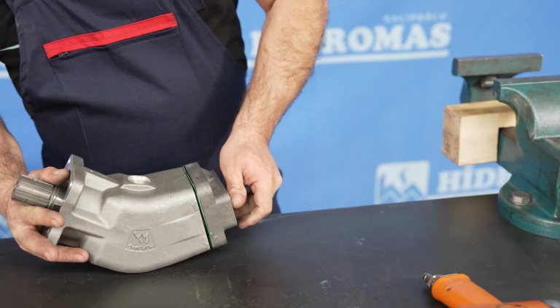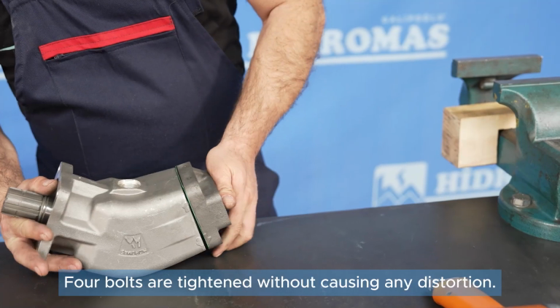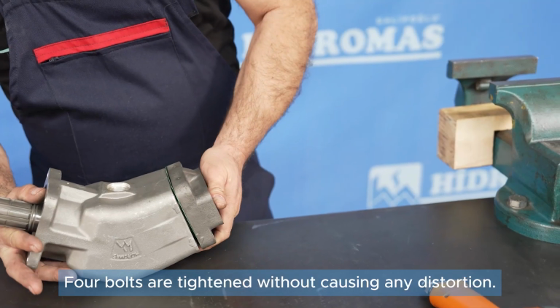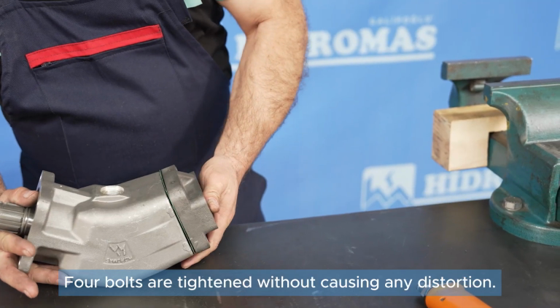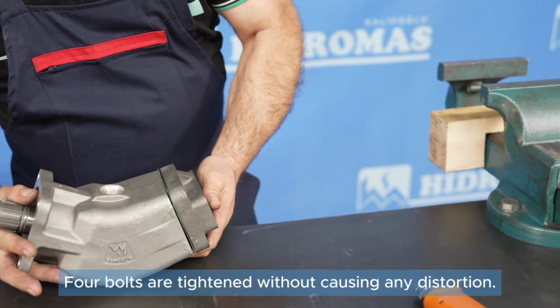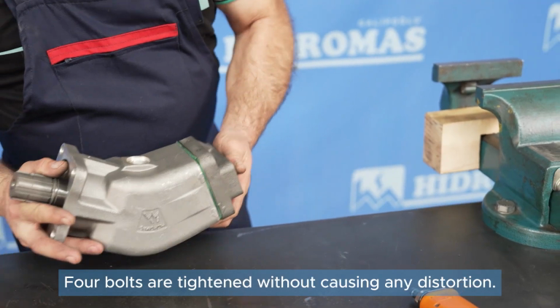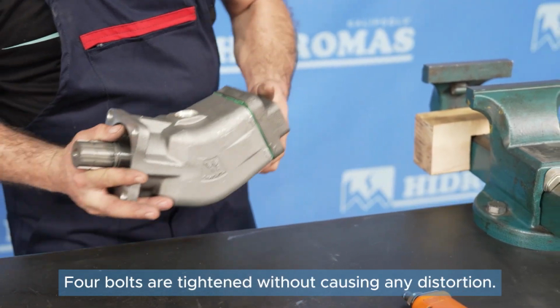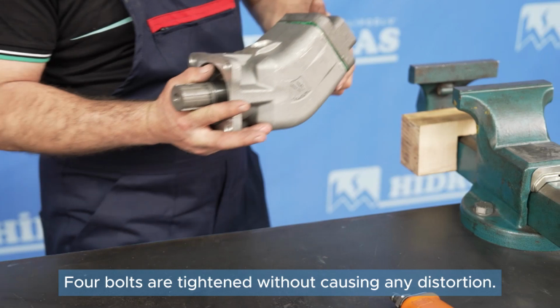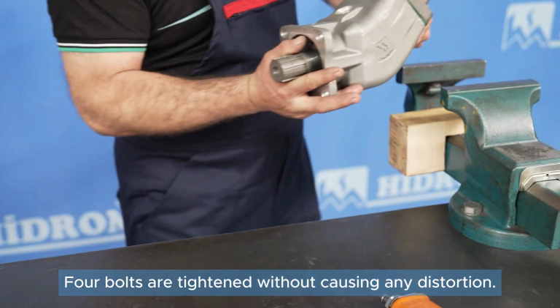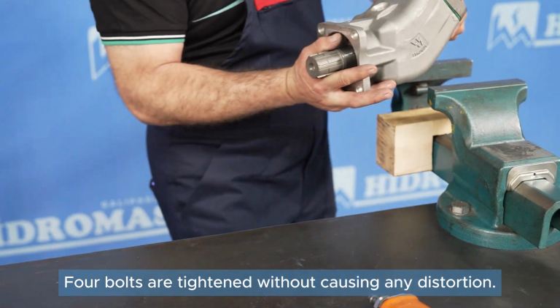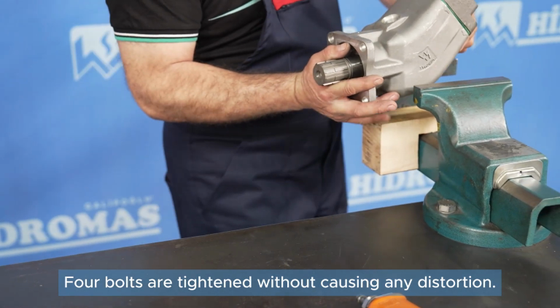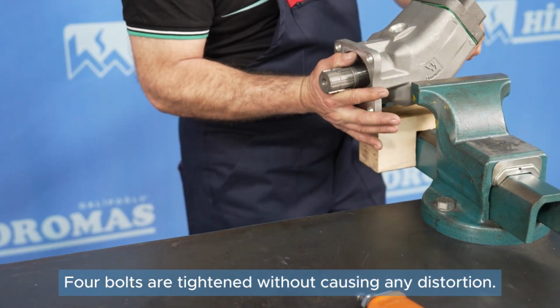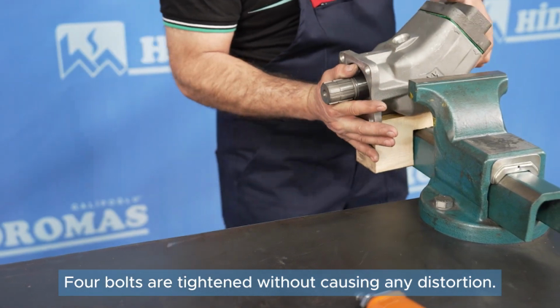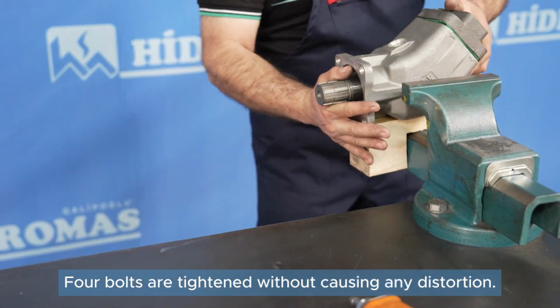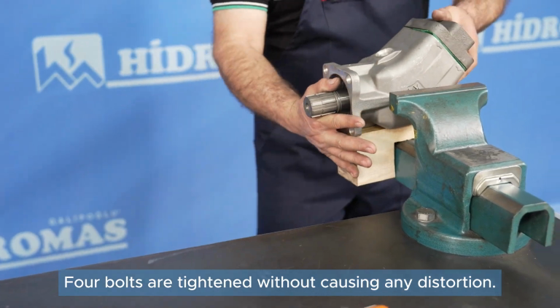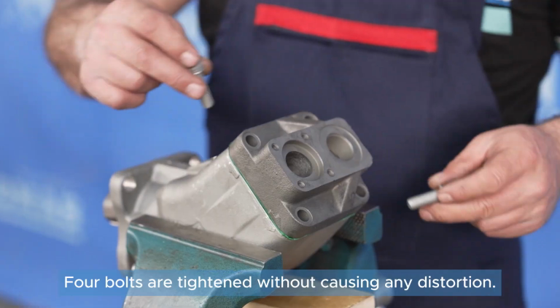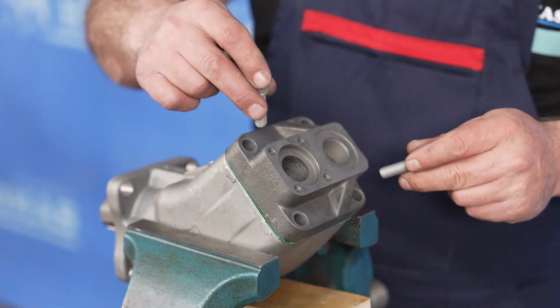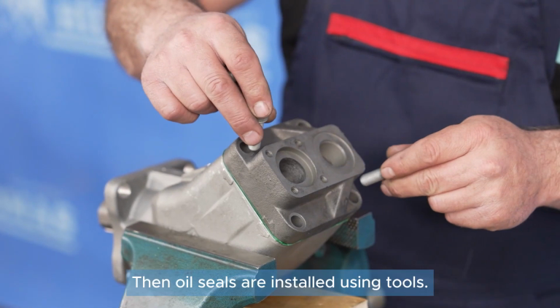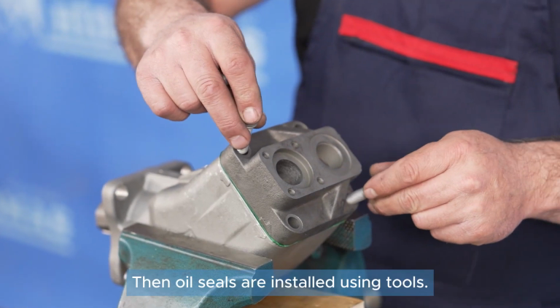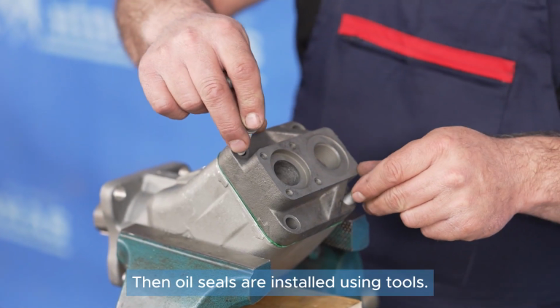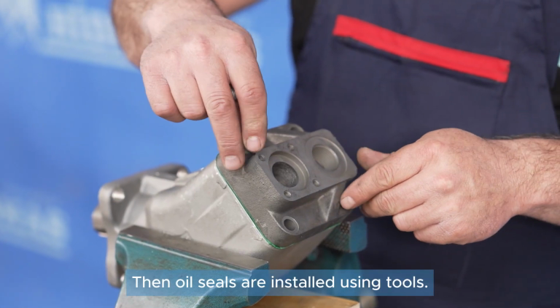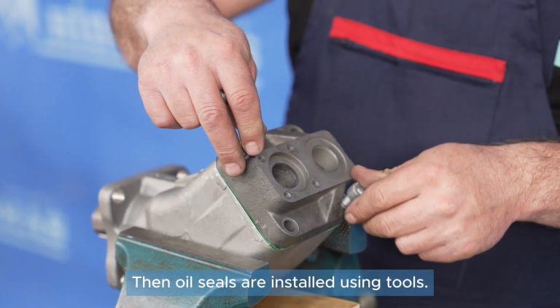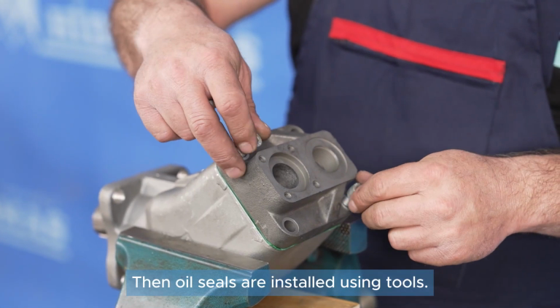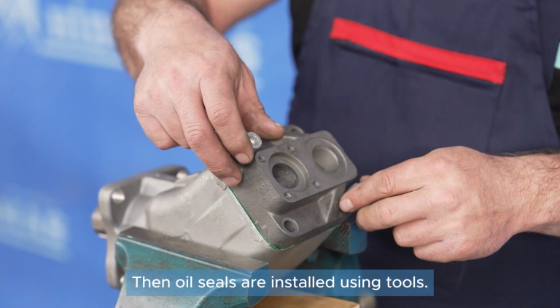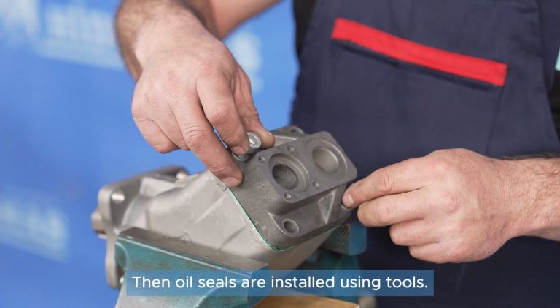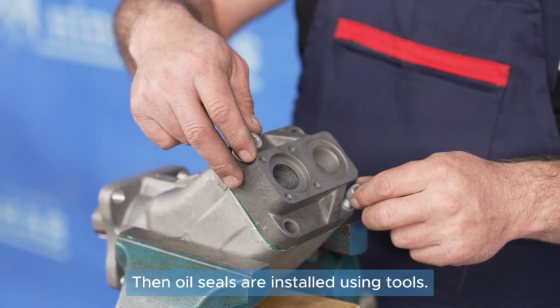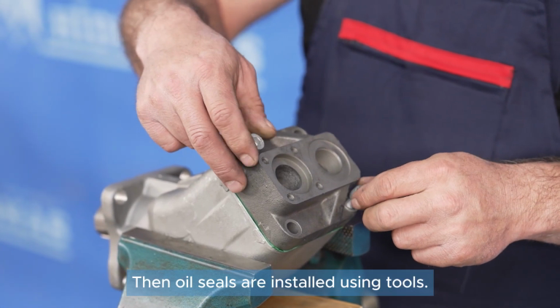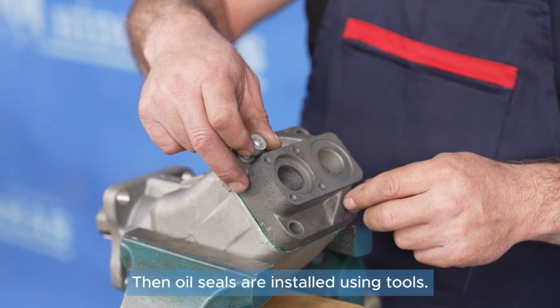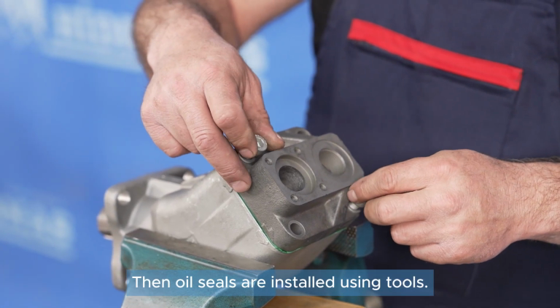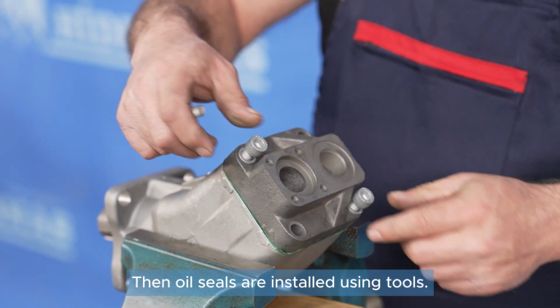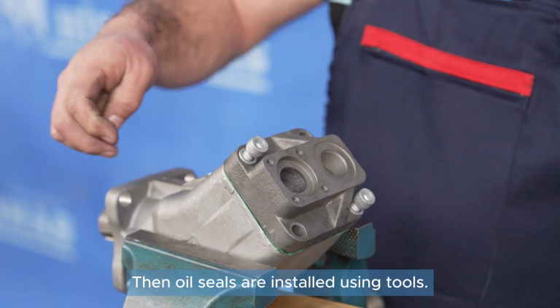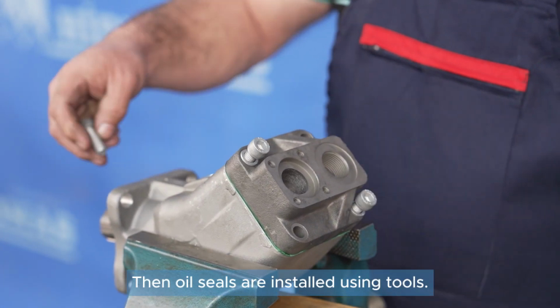Four bolts are tightened without causing any distortion. Then, oil seals are installed using tools.